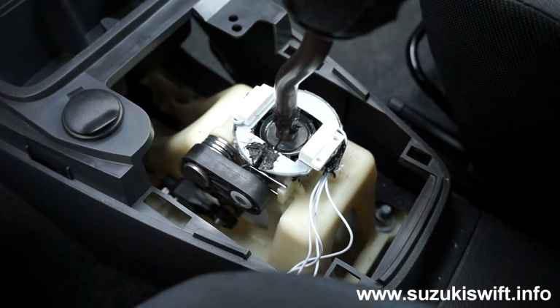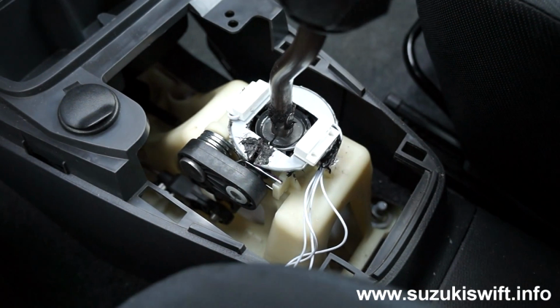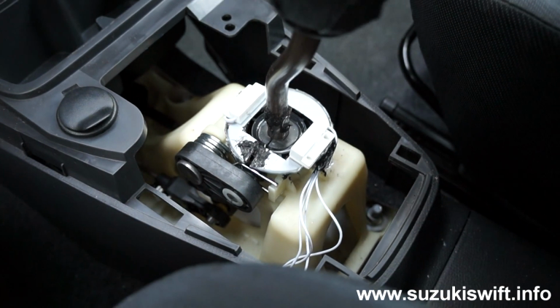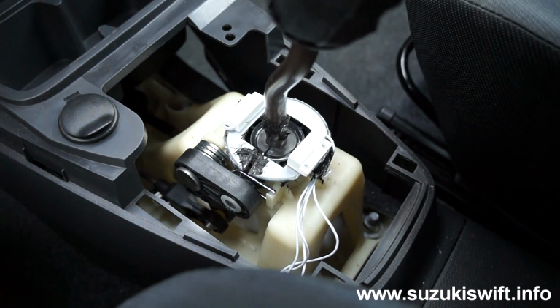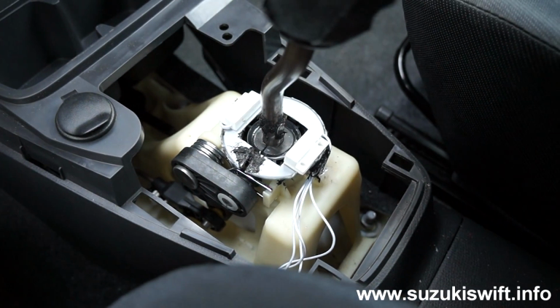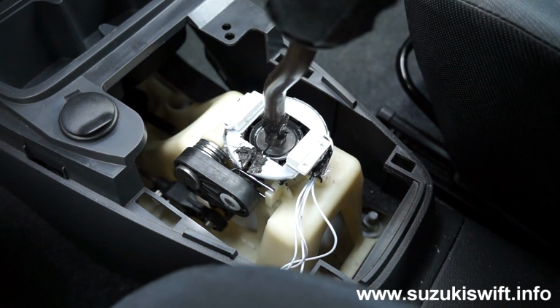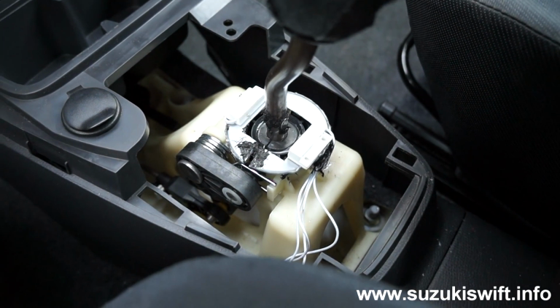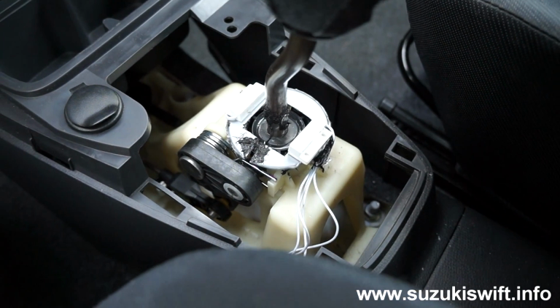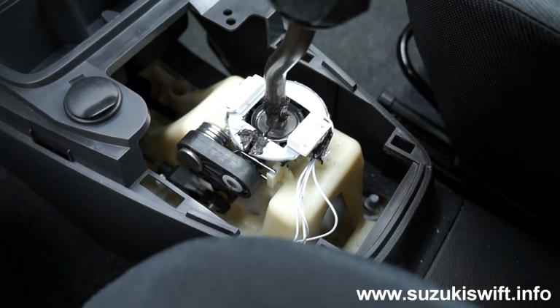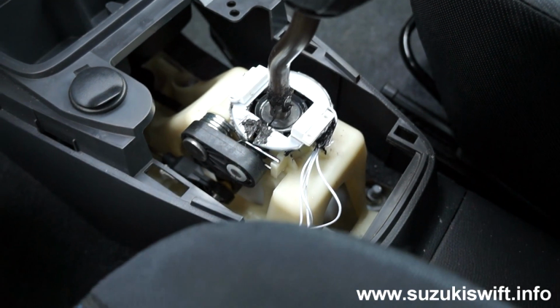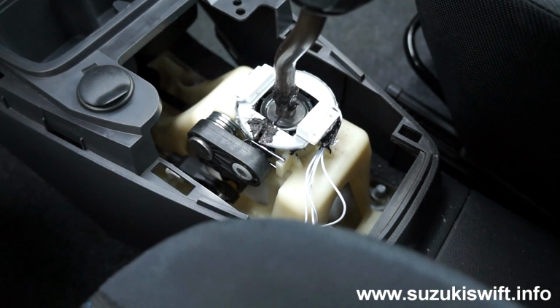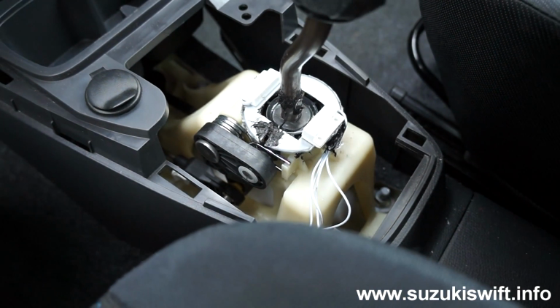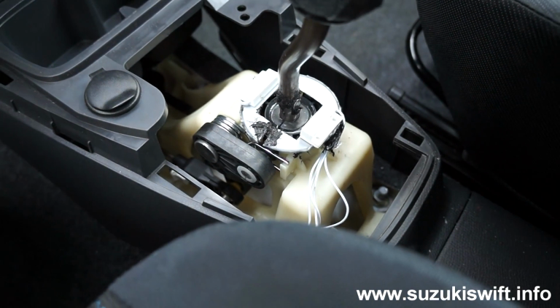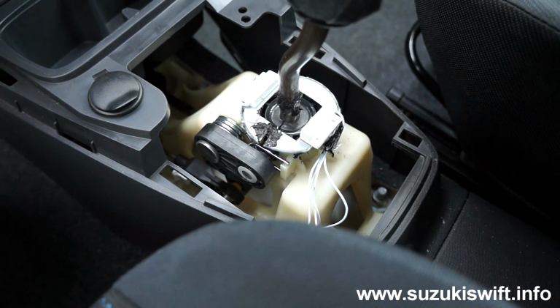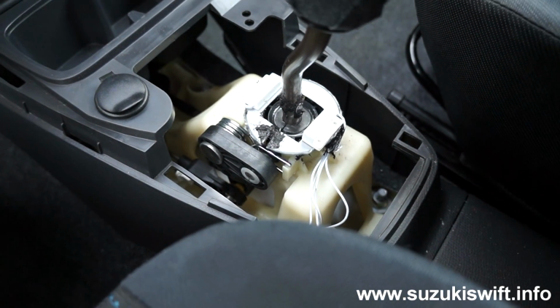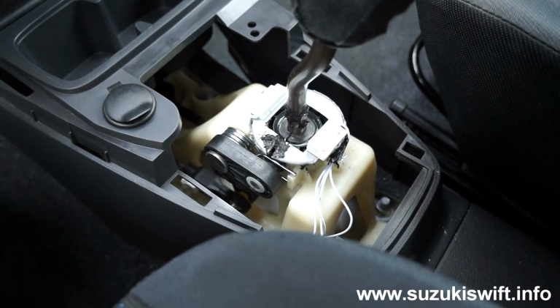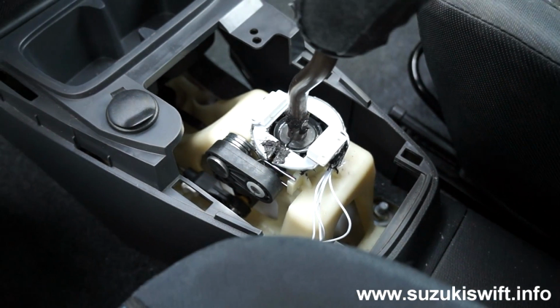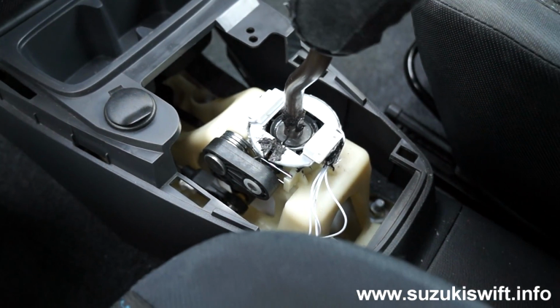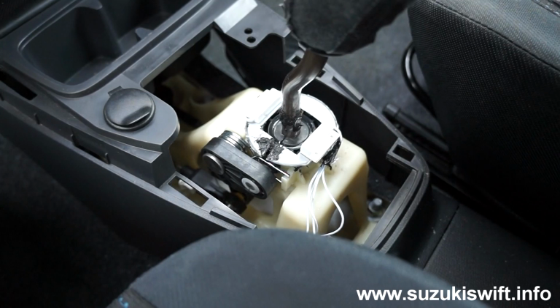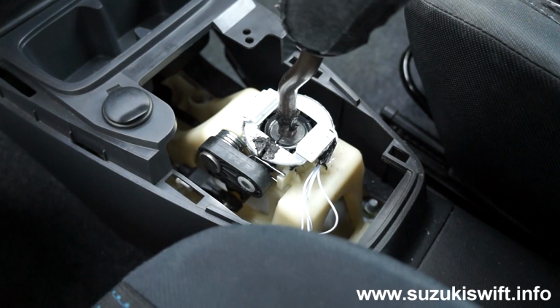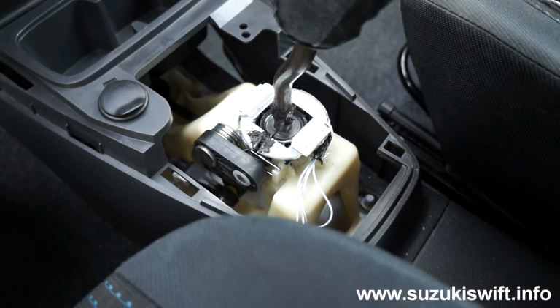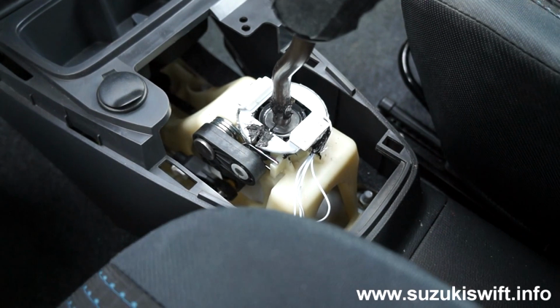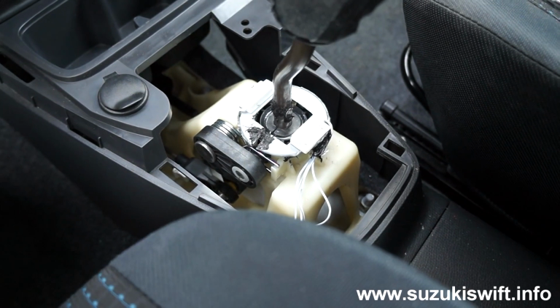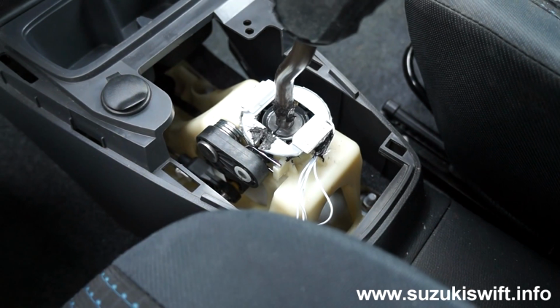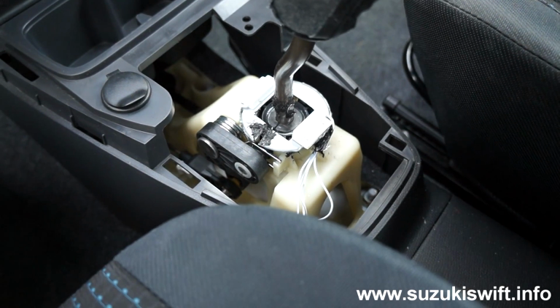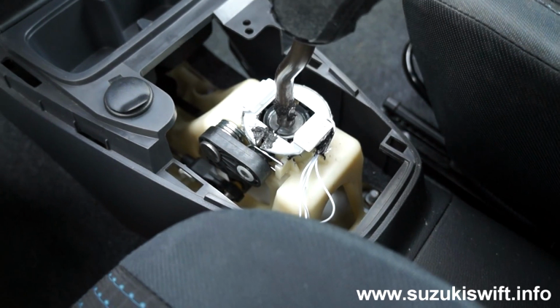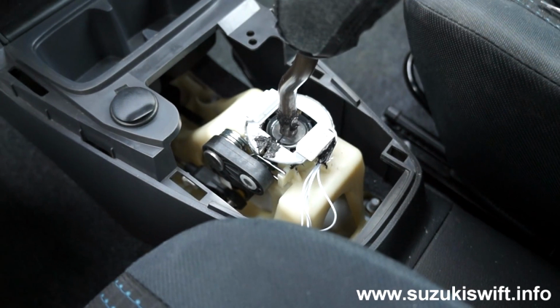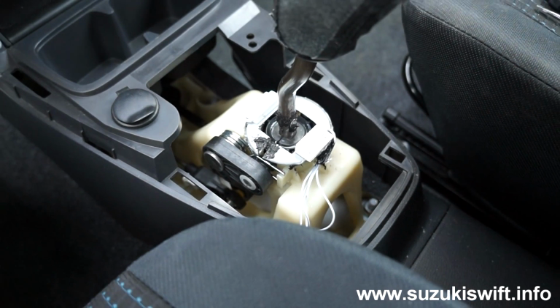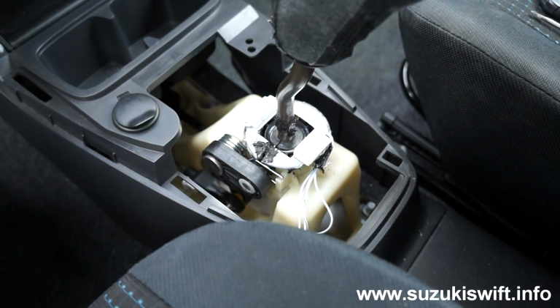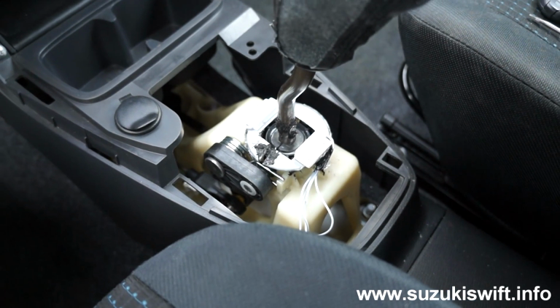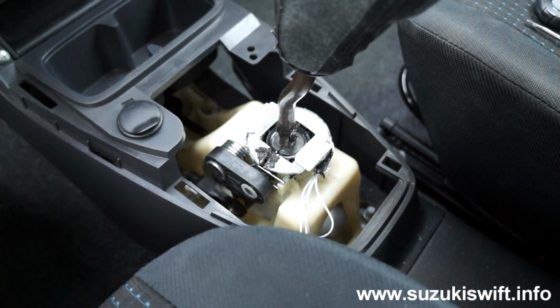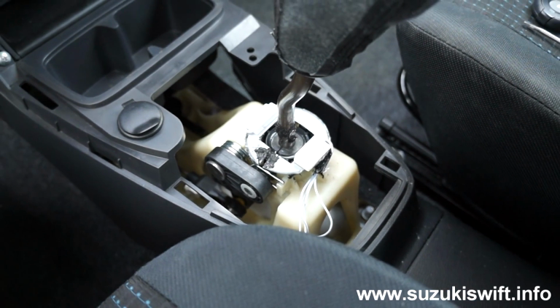We've put a bit more sealant on it to really hold it in place, but otherwise it's done. We'll put the cover back on and give it a go.